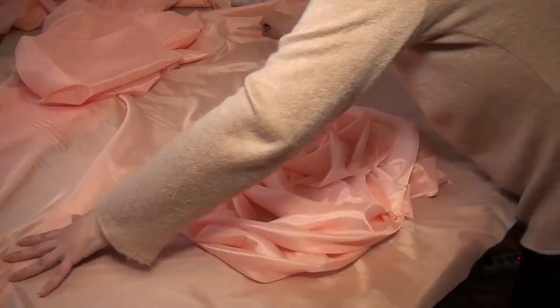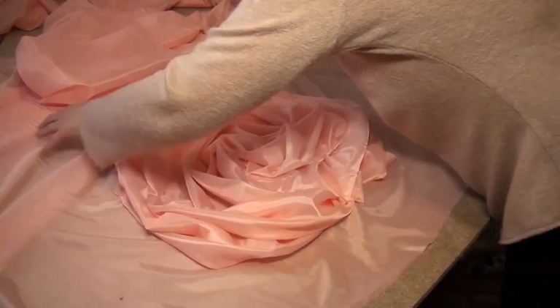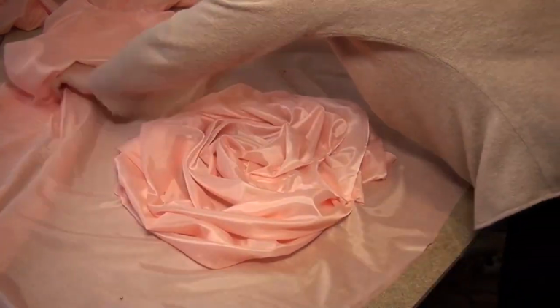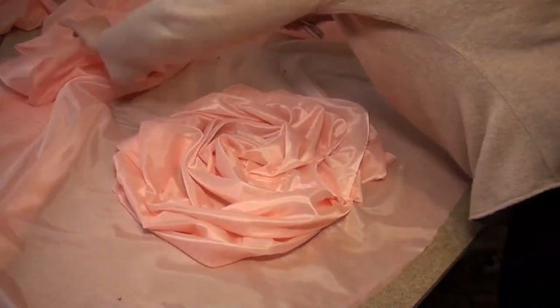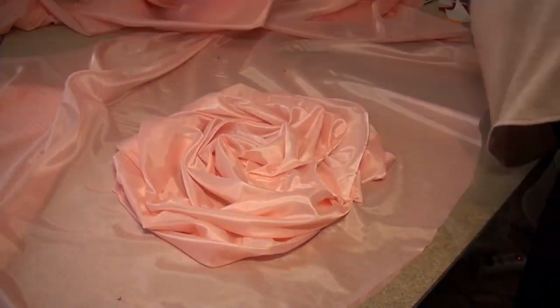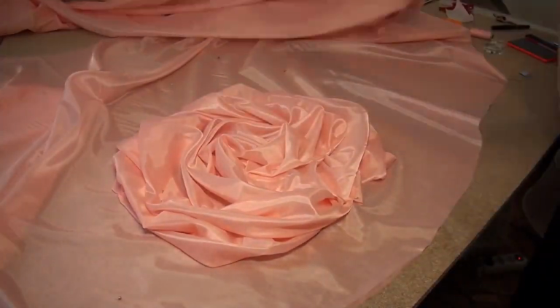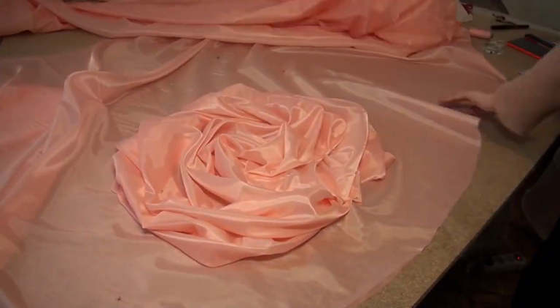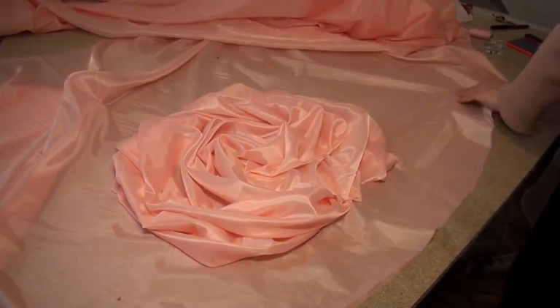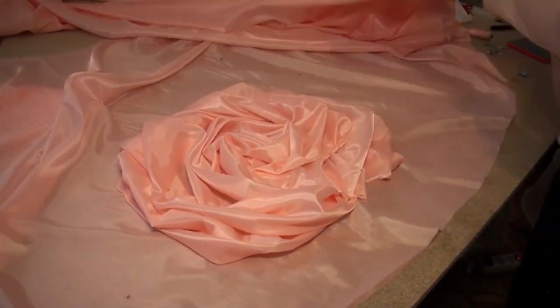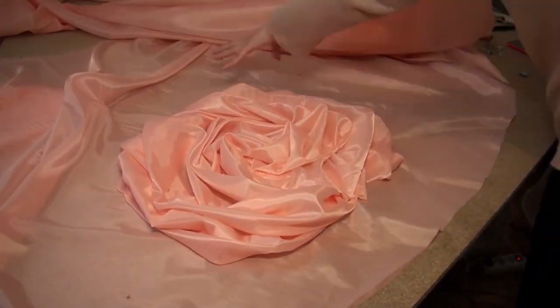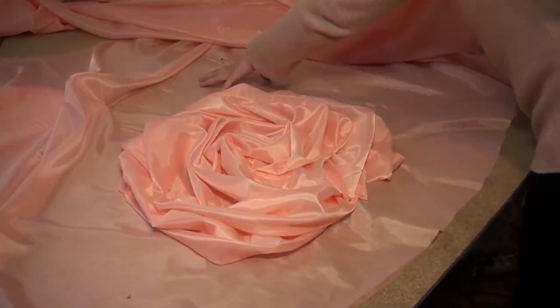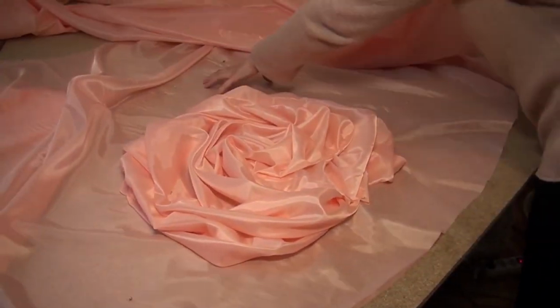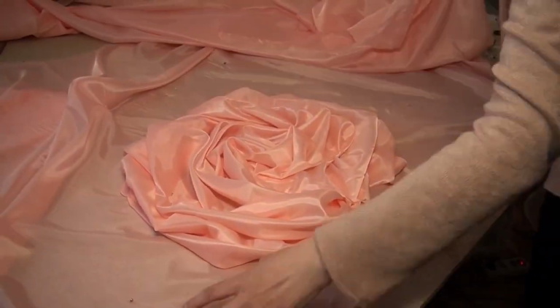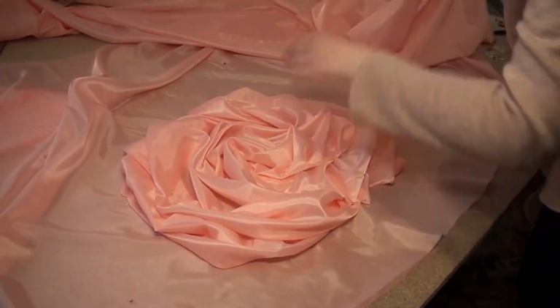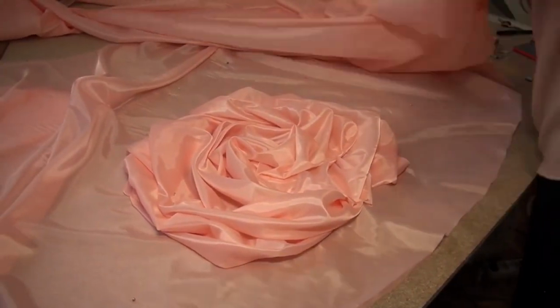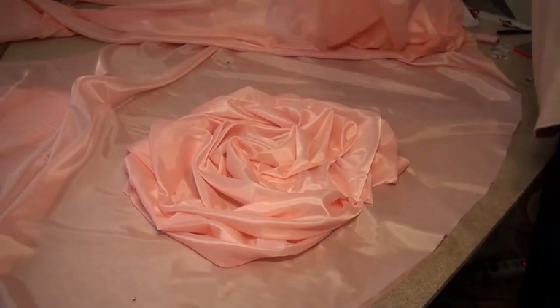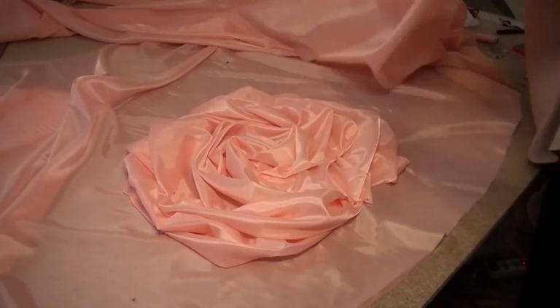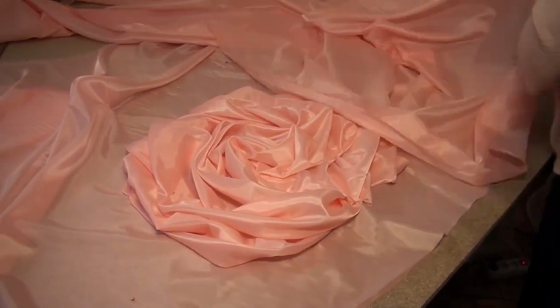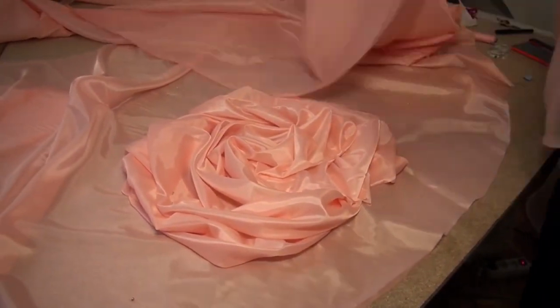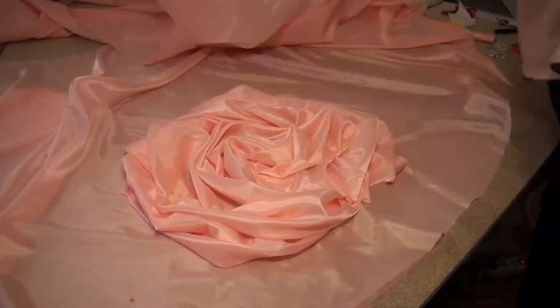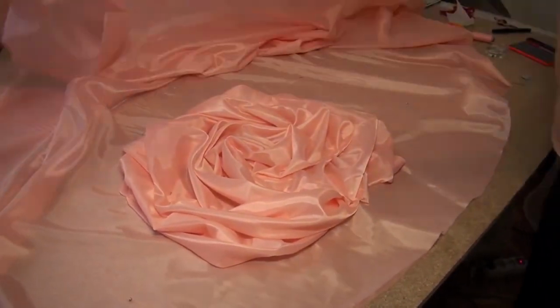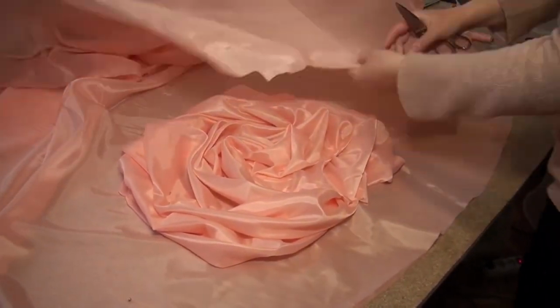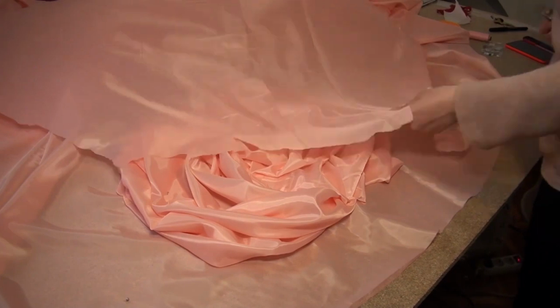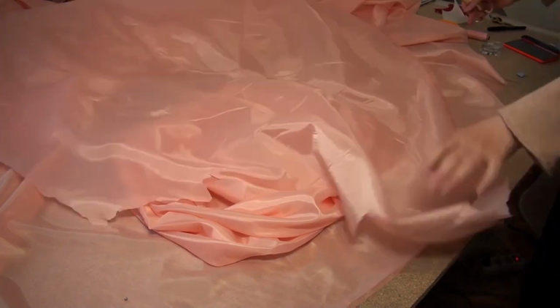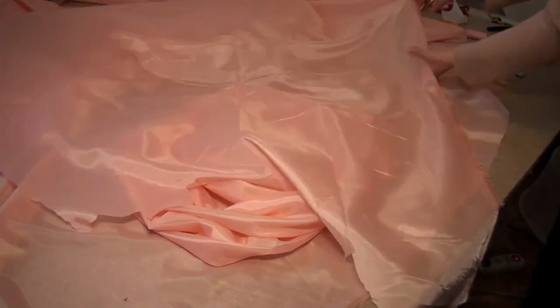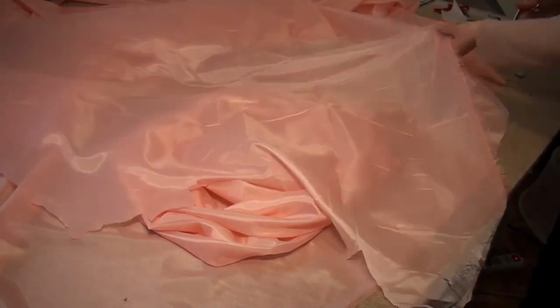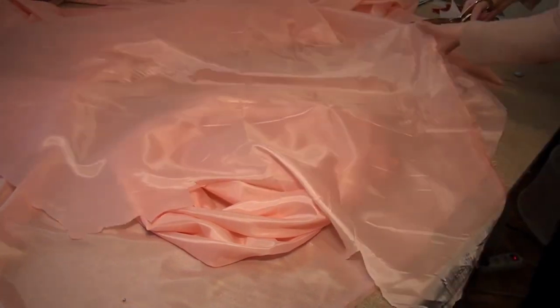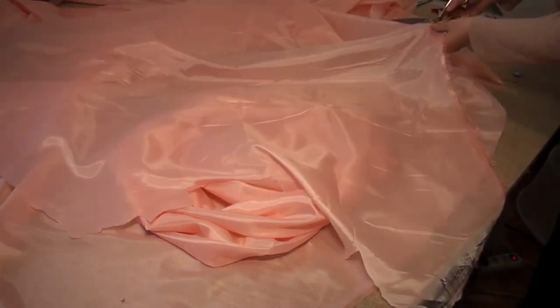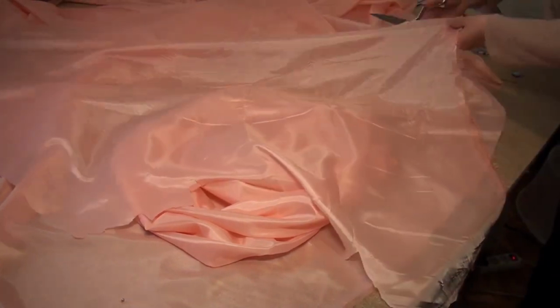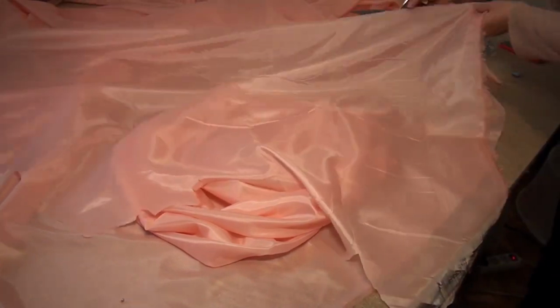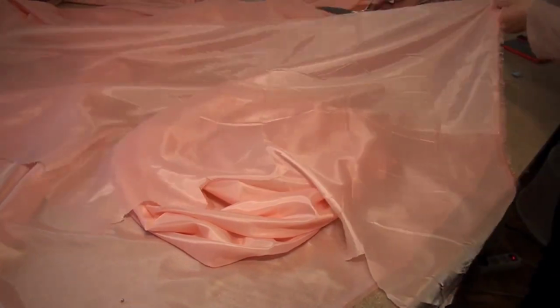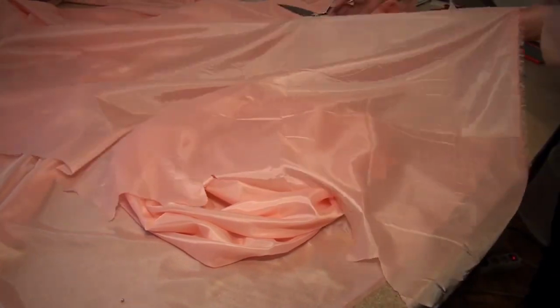If I want to make a second or third rose, I make them. If I want to trim the whole skirt with roses, then I do that.